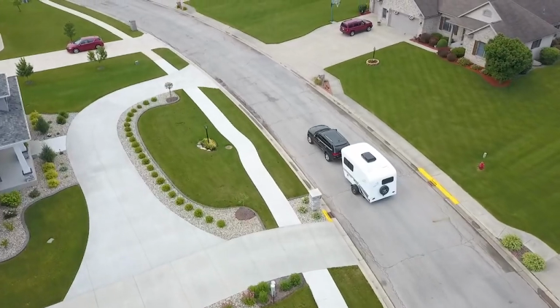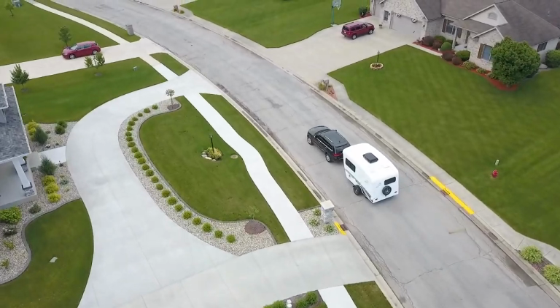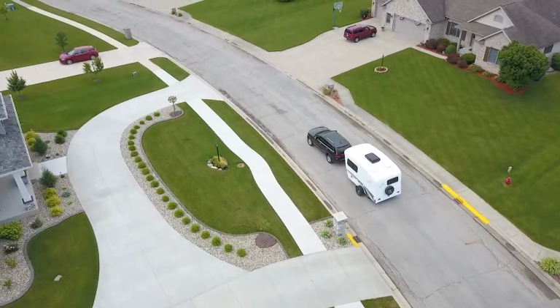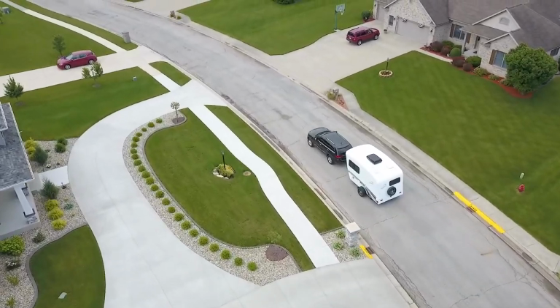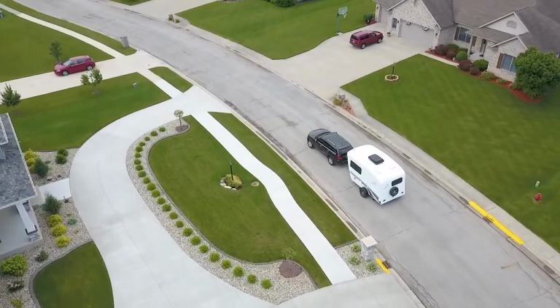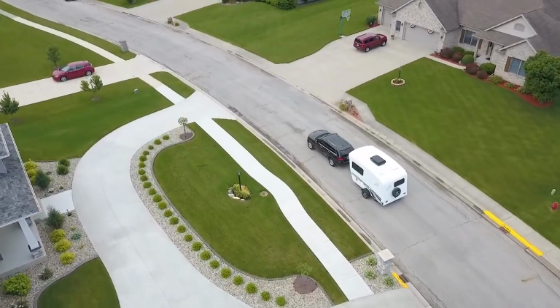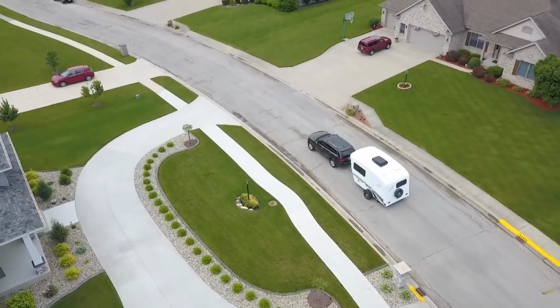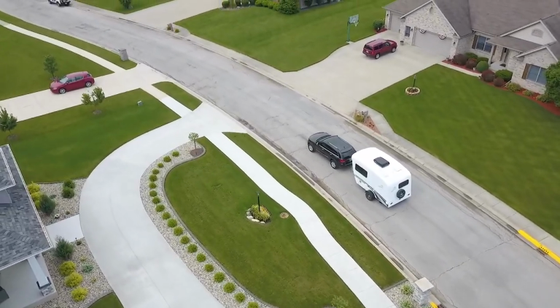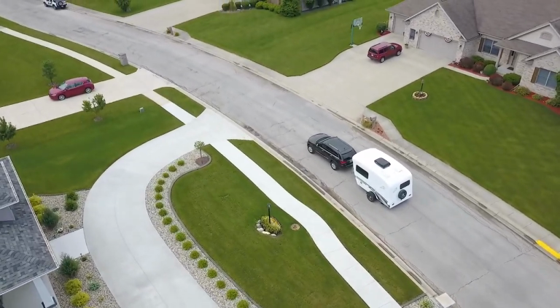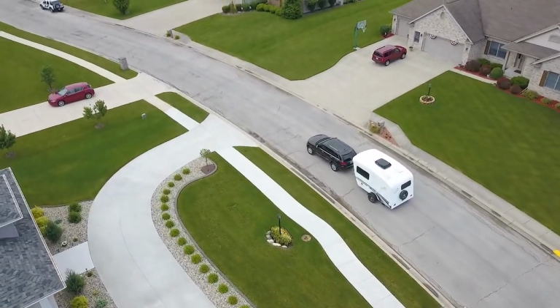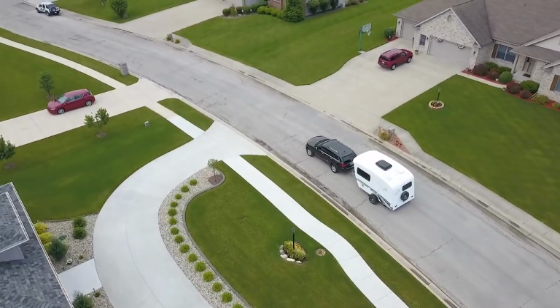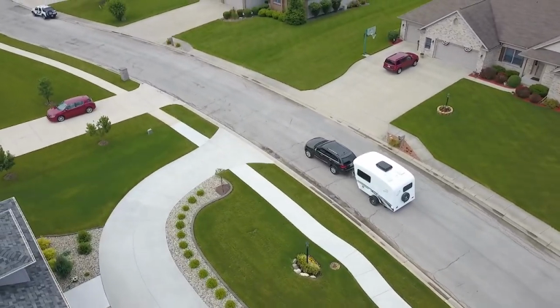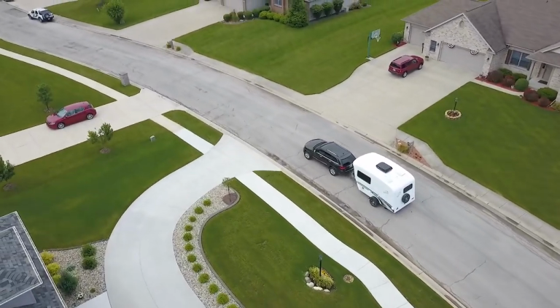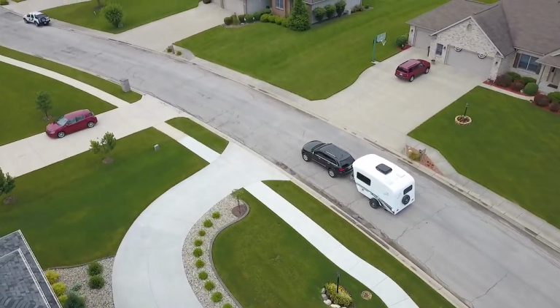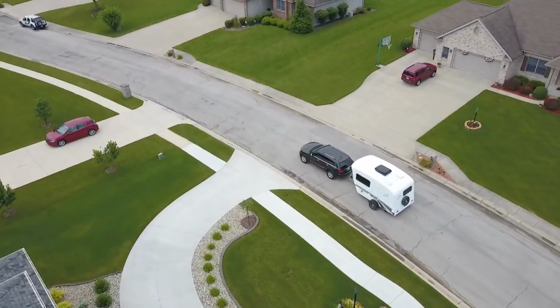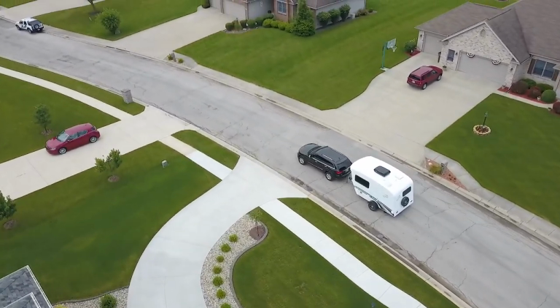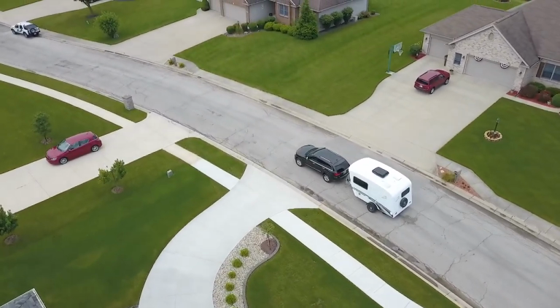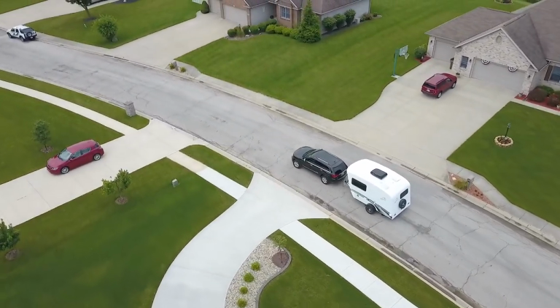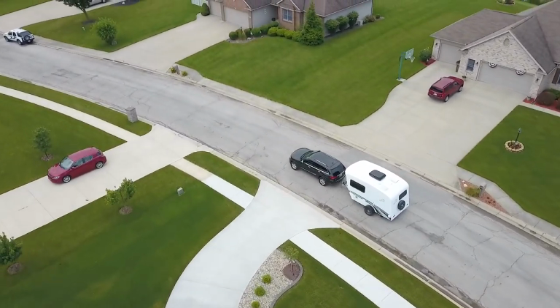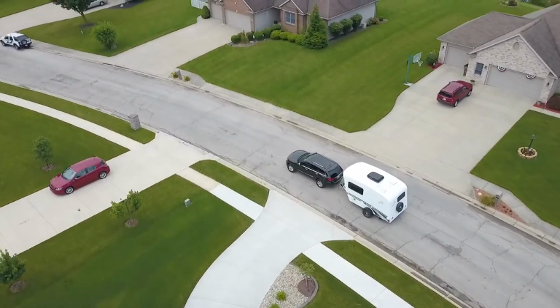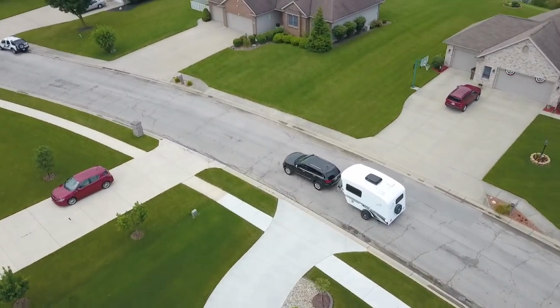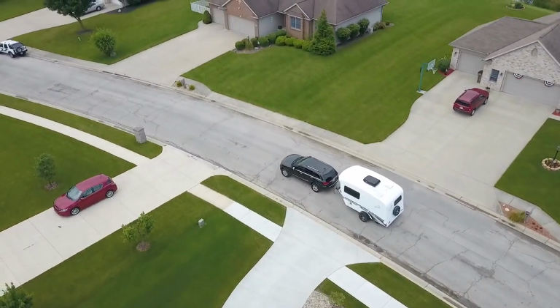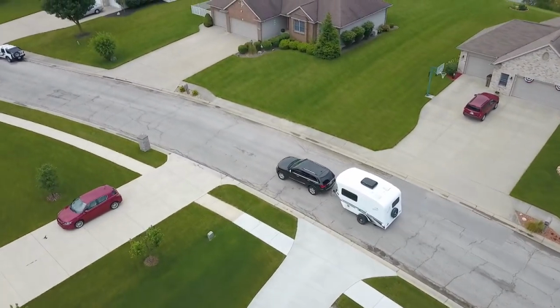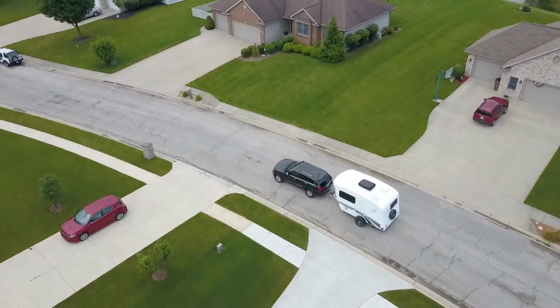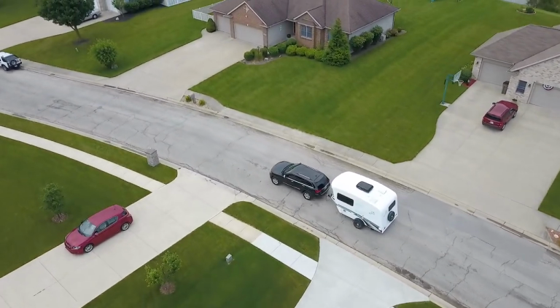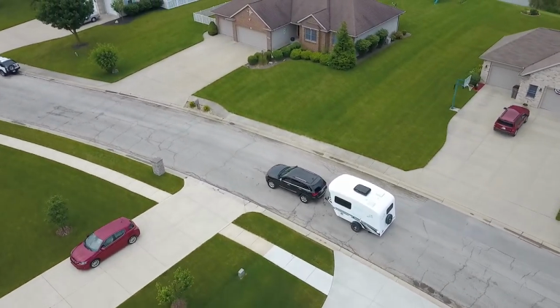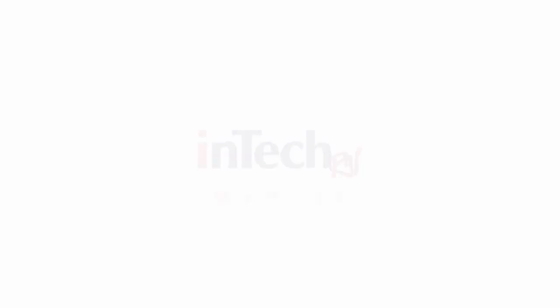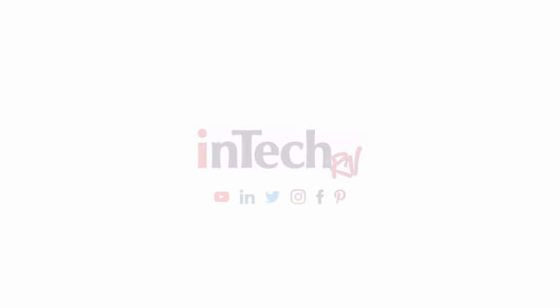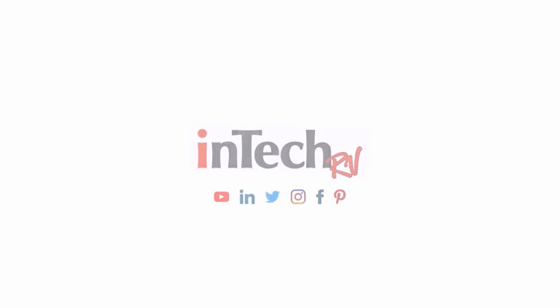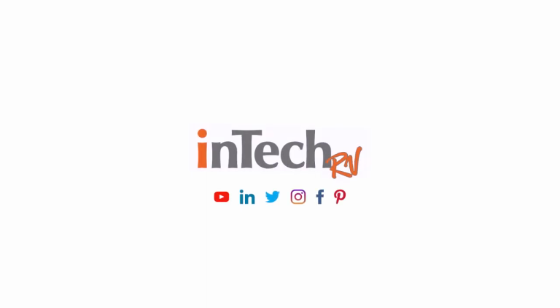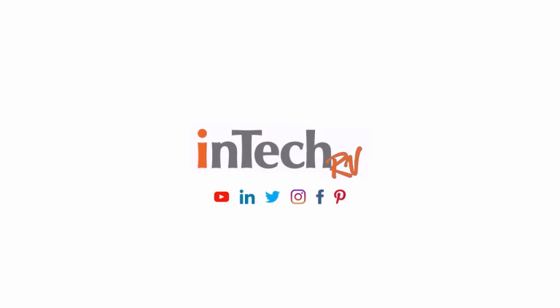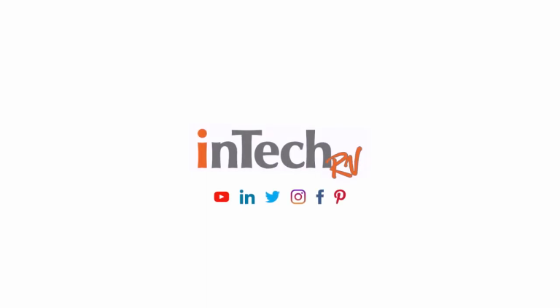Find your nearest Intech dealer and experience the Sold On for yourself today.